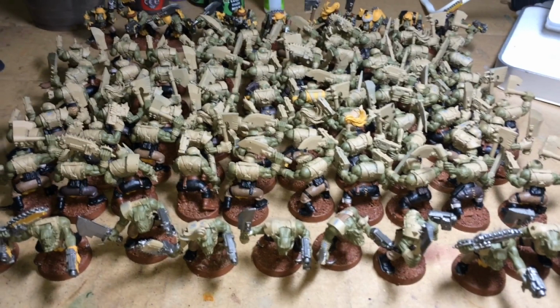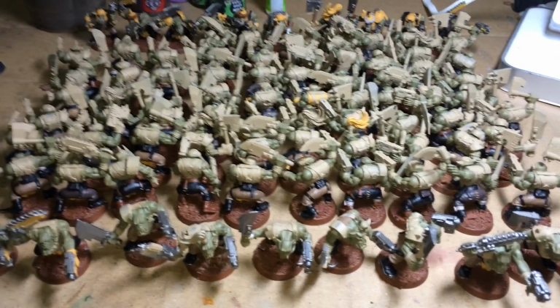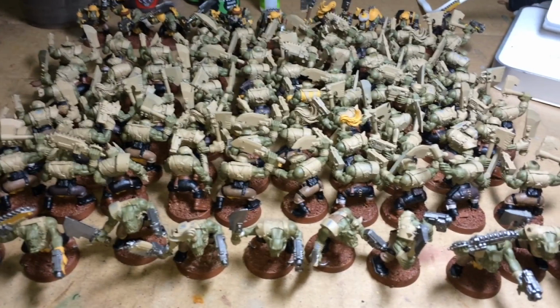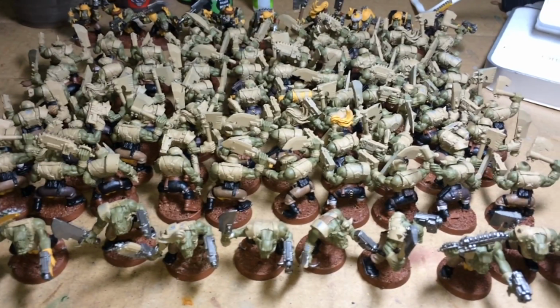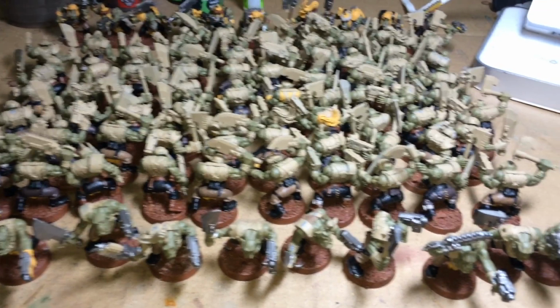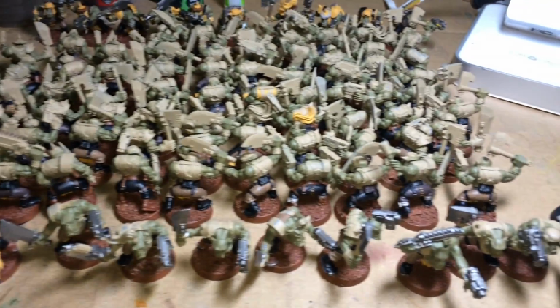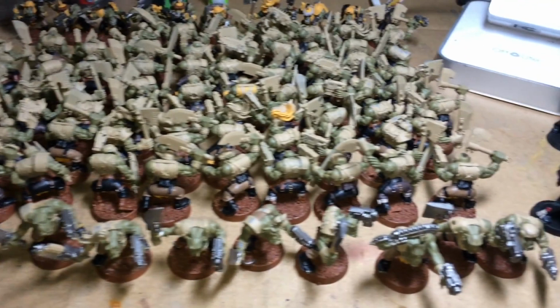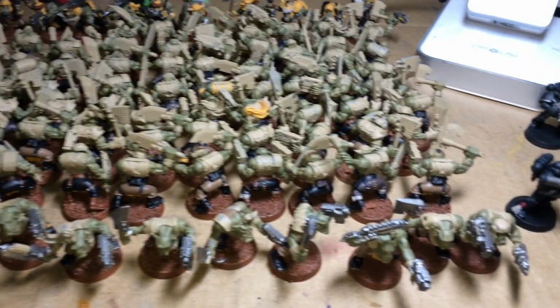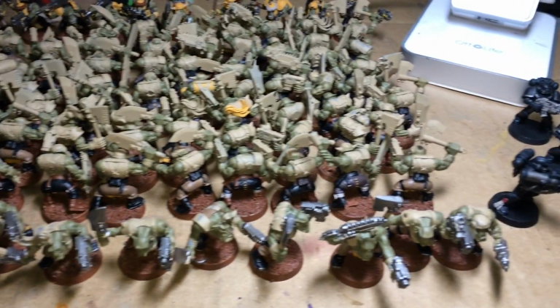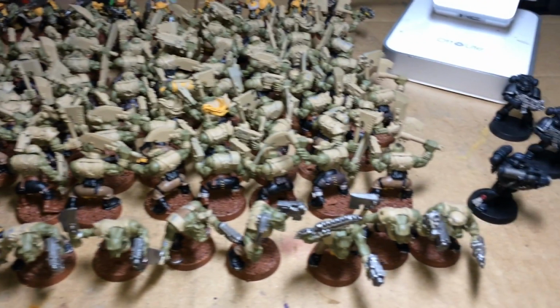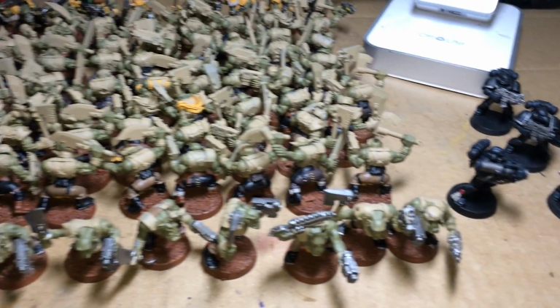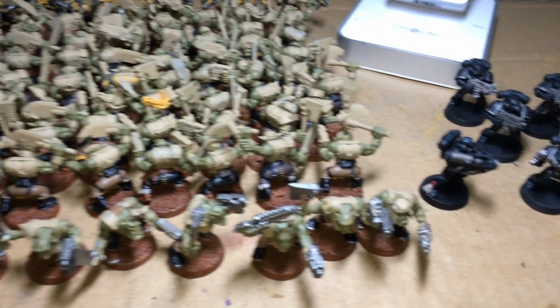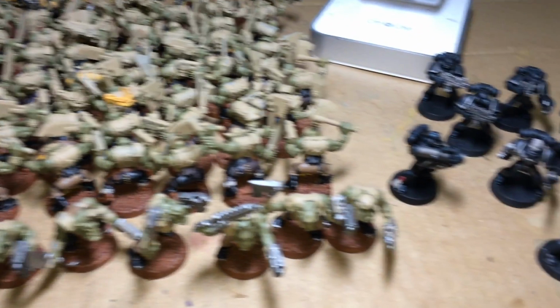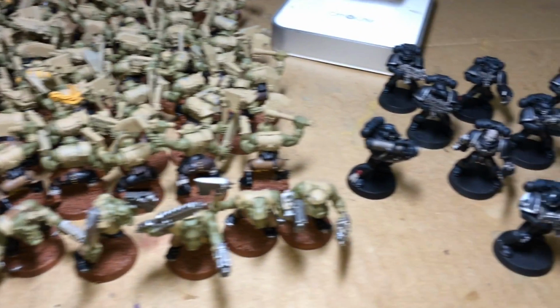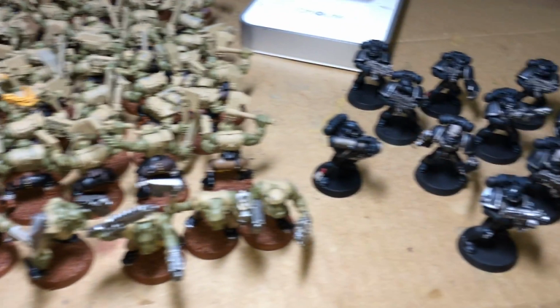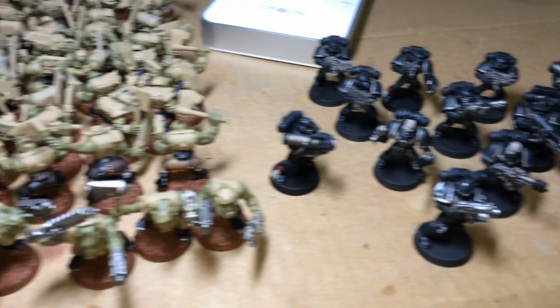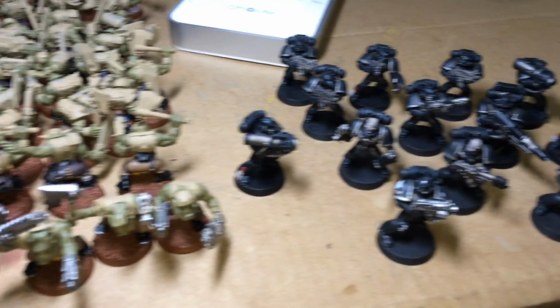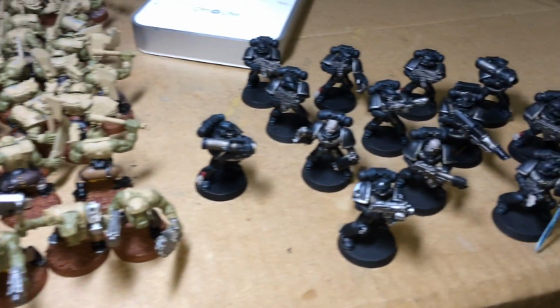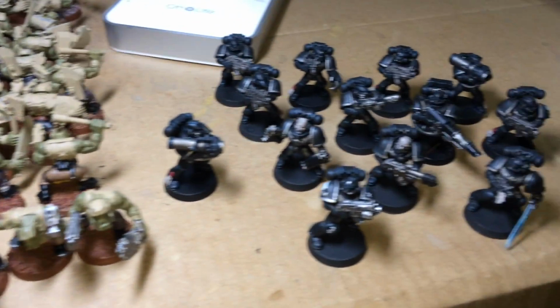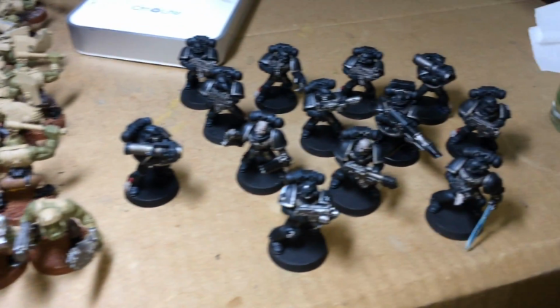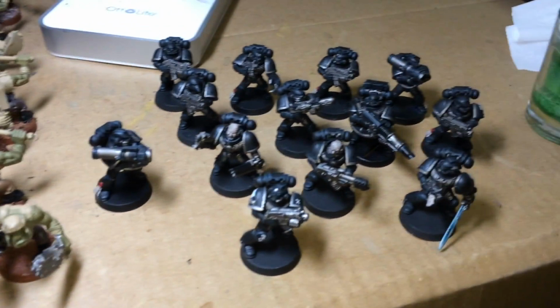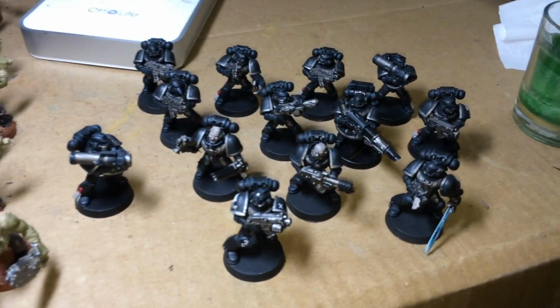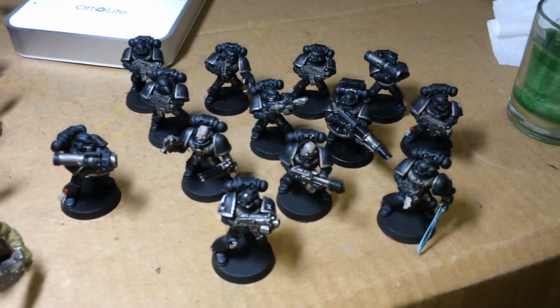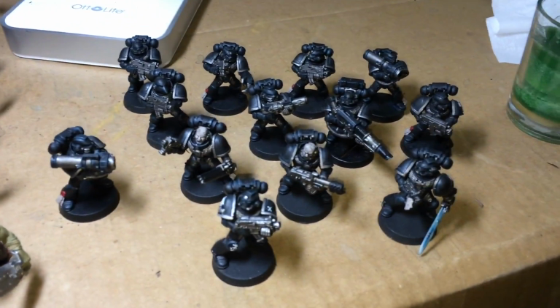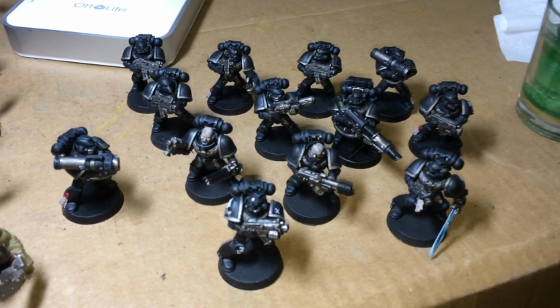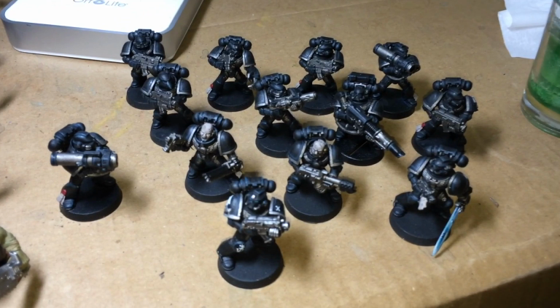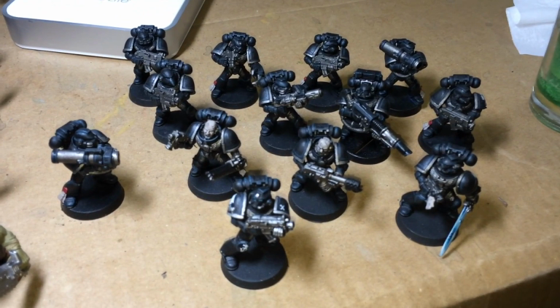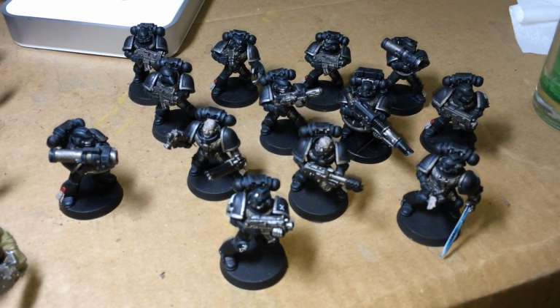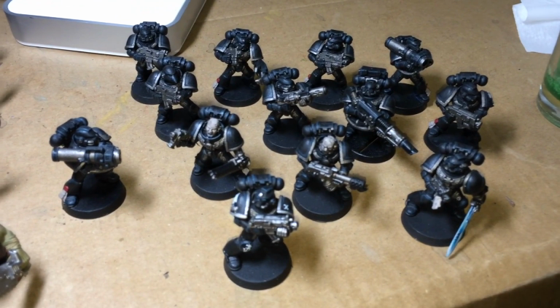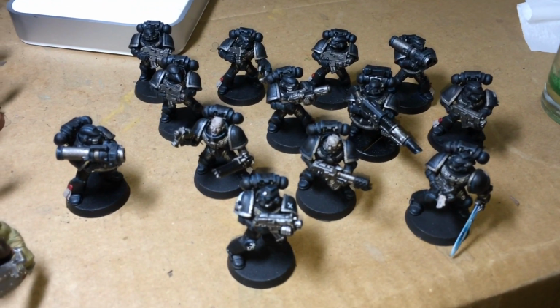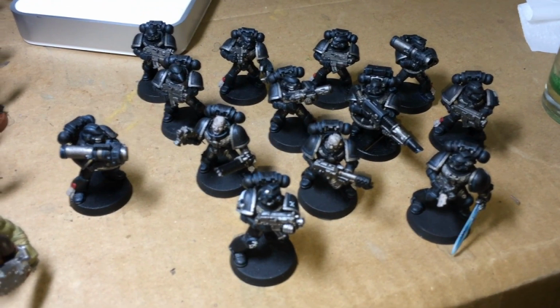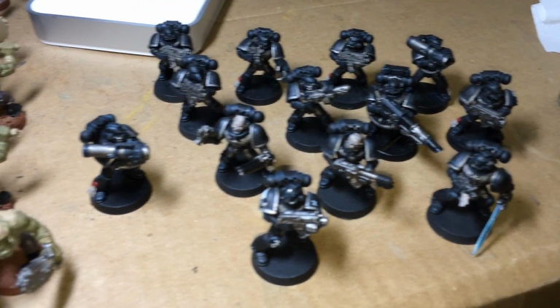What is up, Playlists? It's Warboss Tiff, and it's Mug. Welcome to my Day 2 Progress Report for the May Painting Challenge 2015.